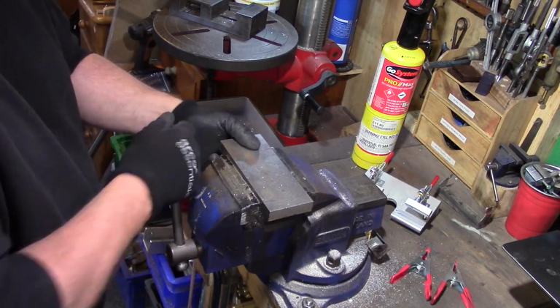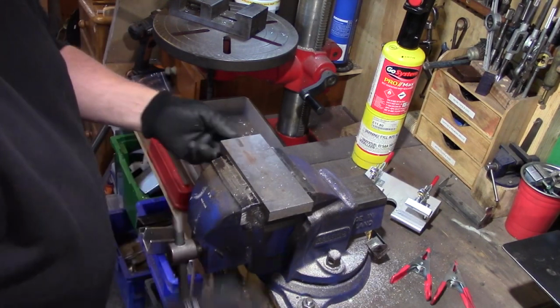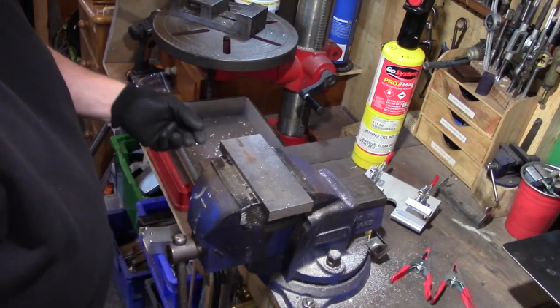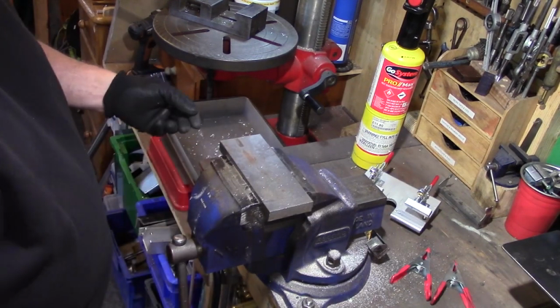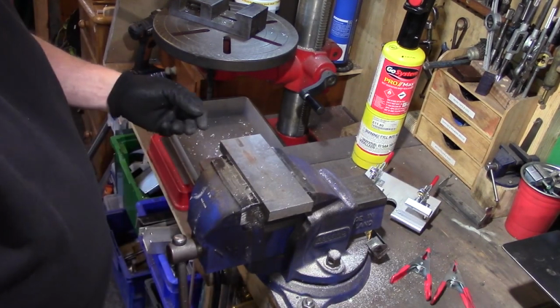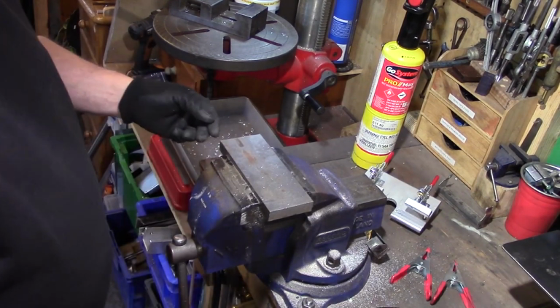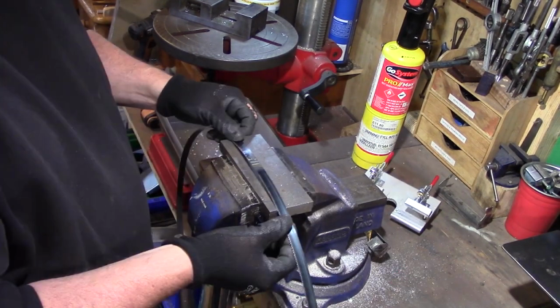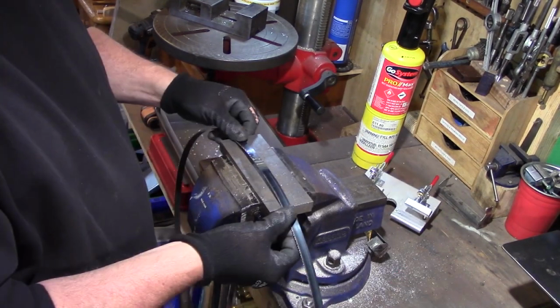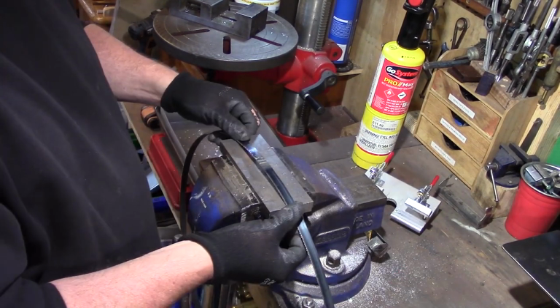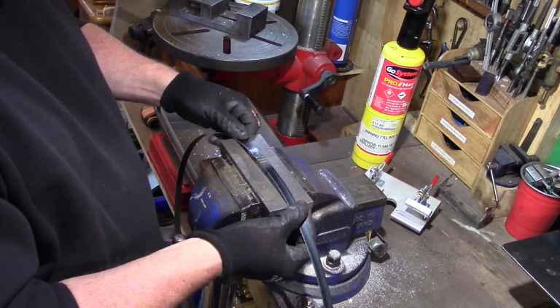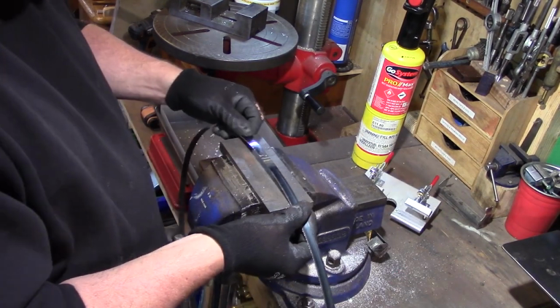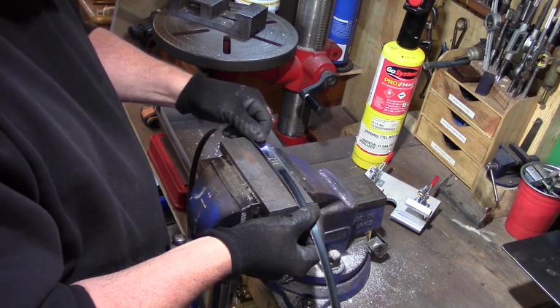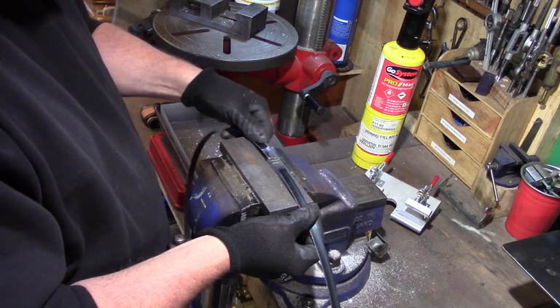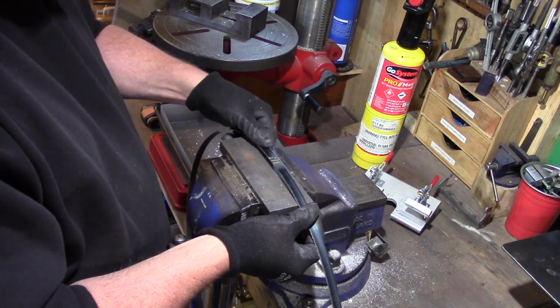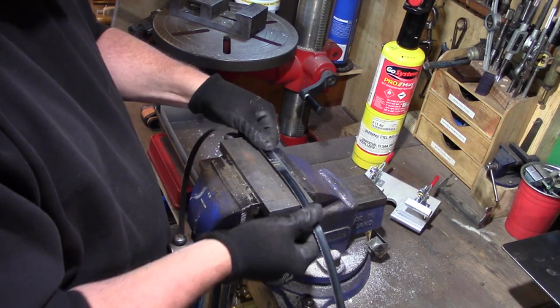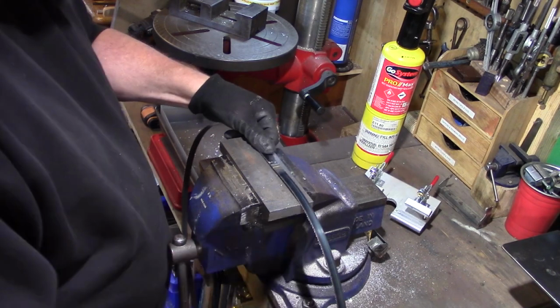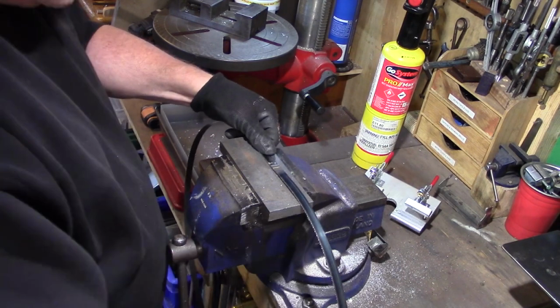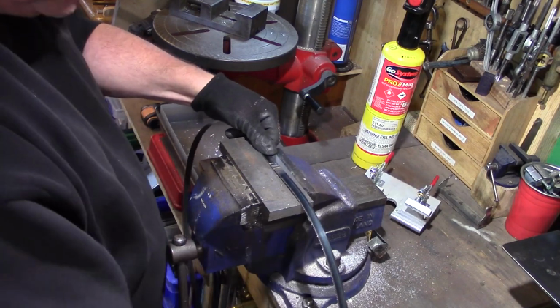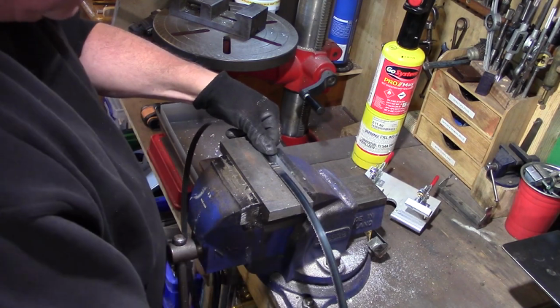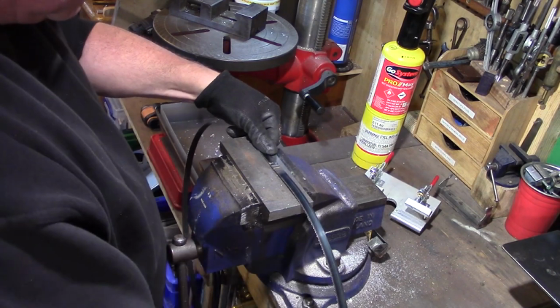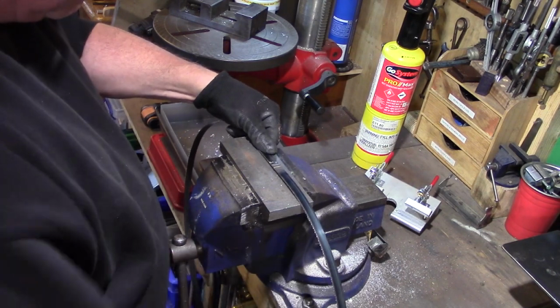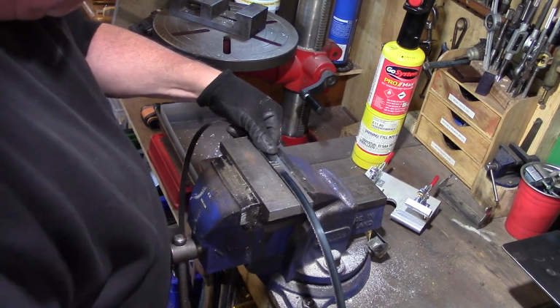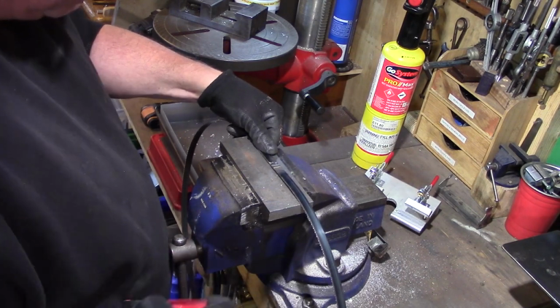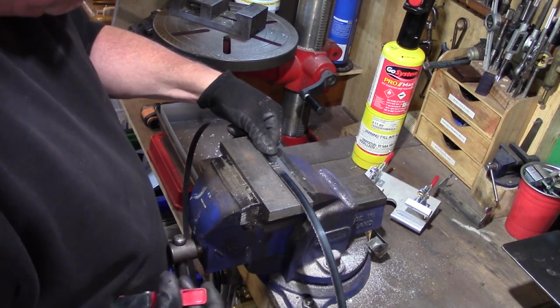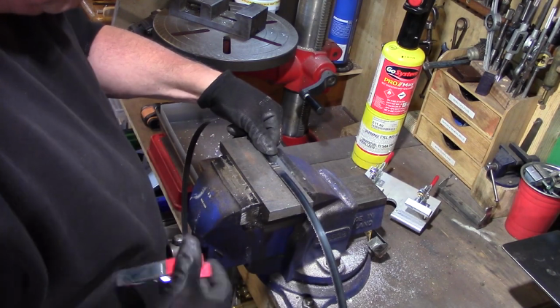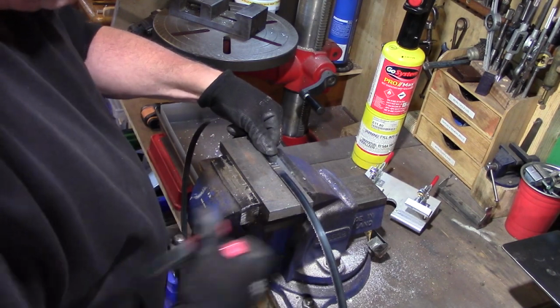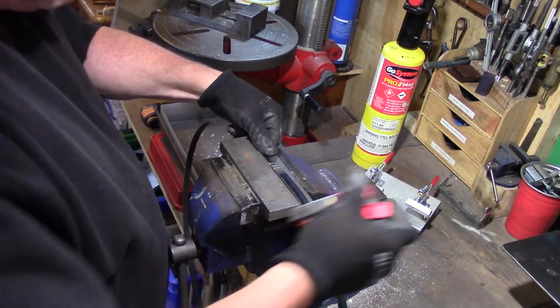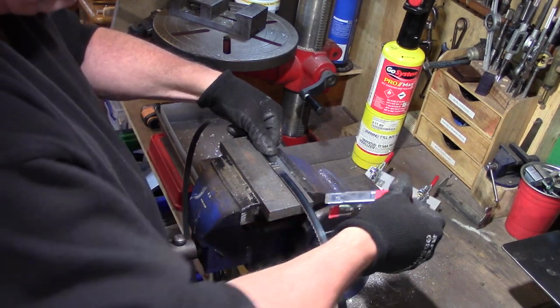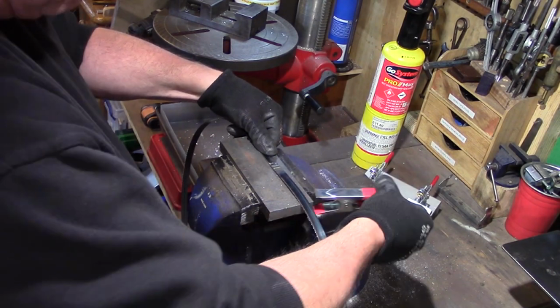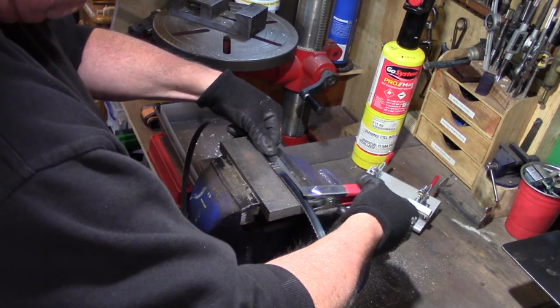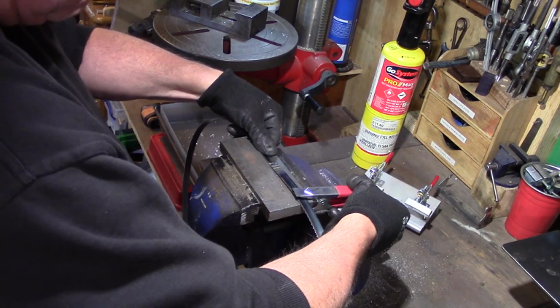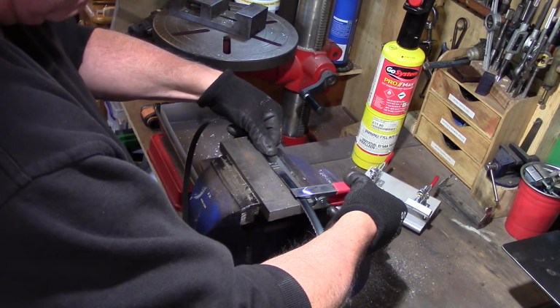A piece of steel was inserted into the vise to work on, and then the blade was held via clamps for grinding.